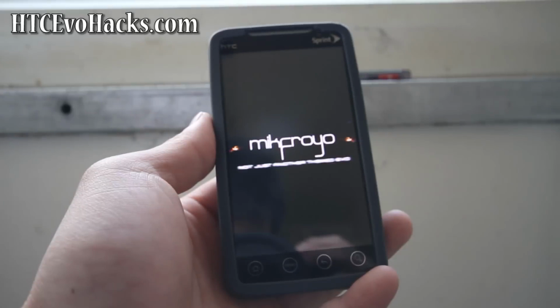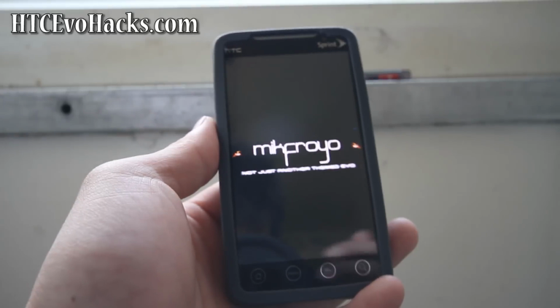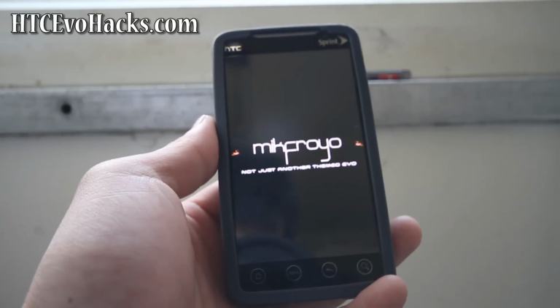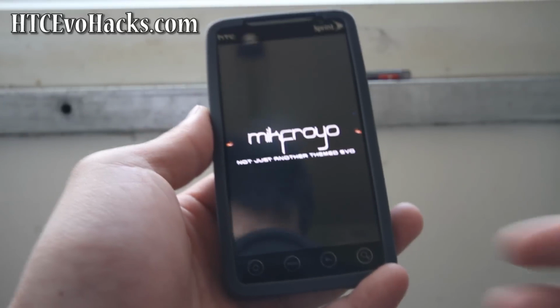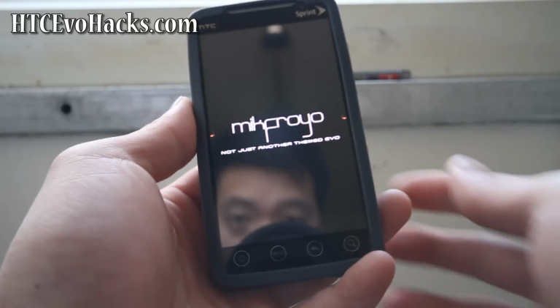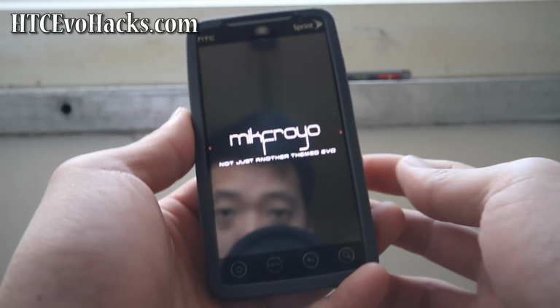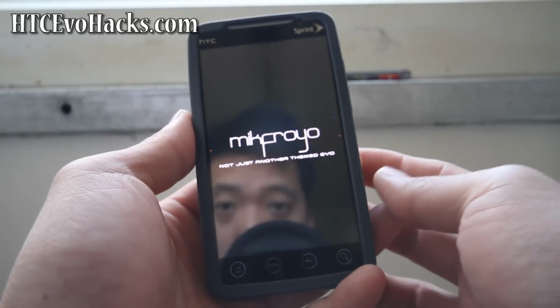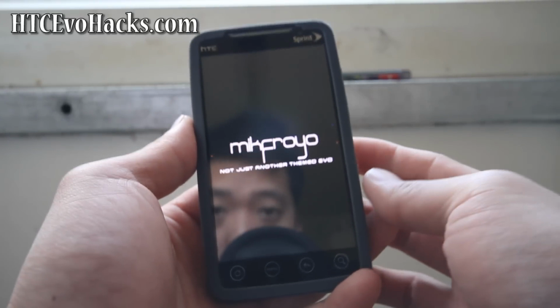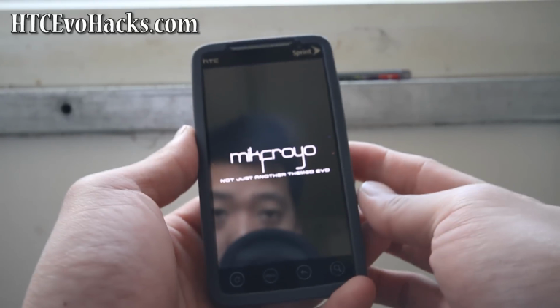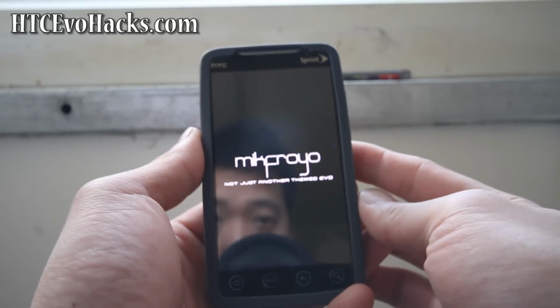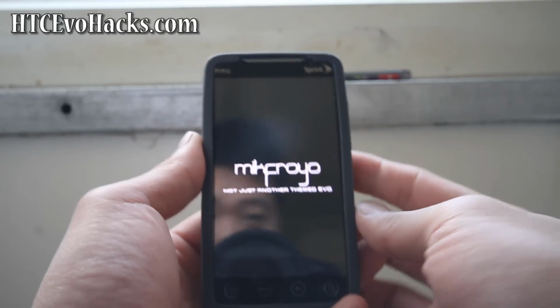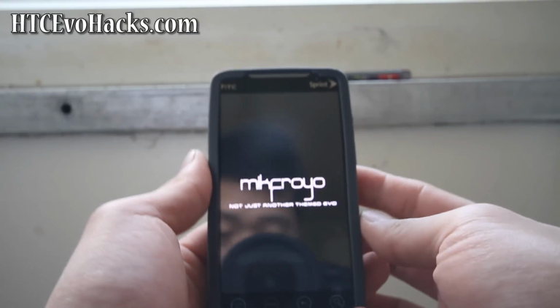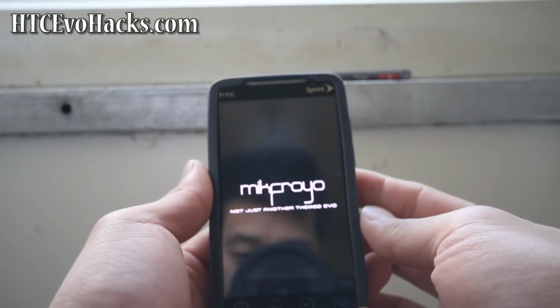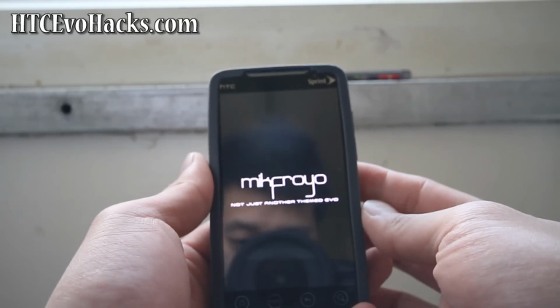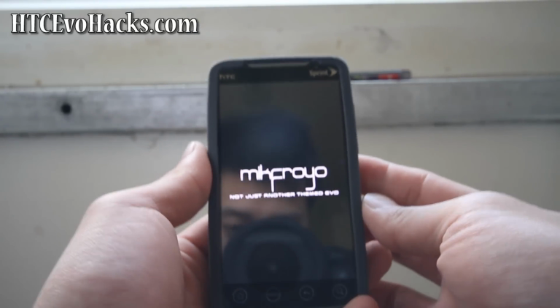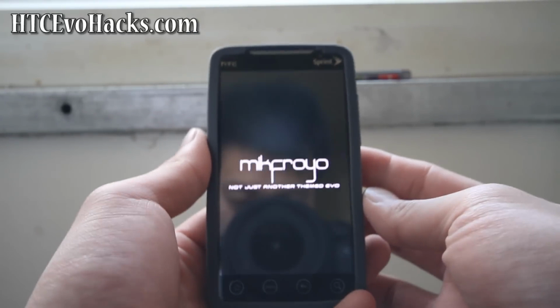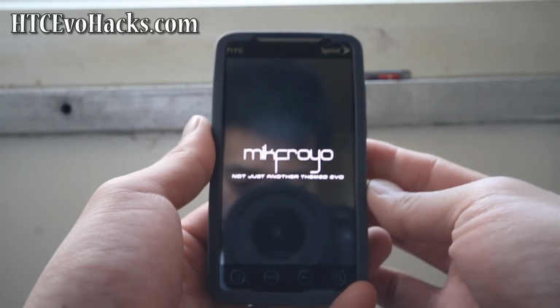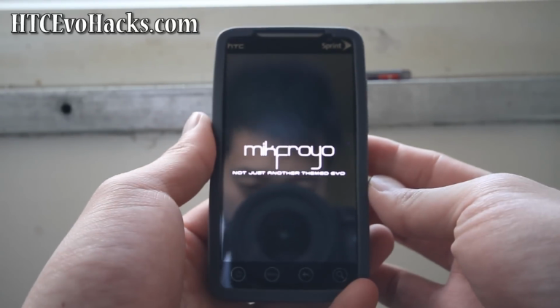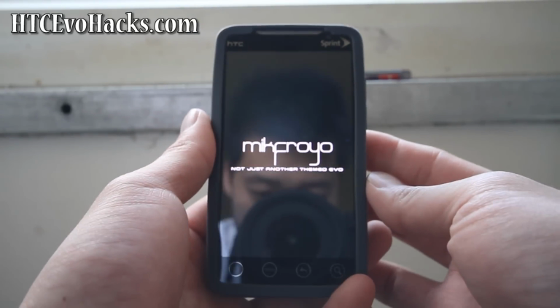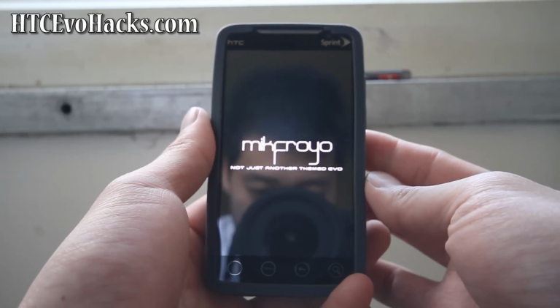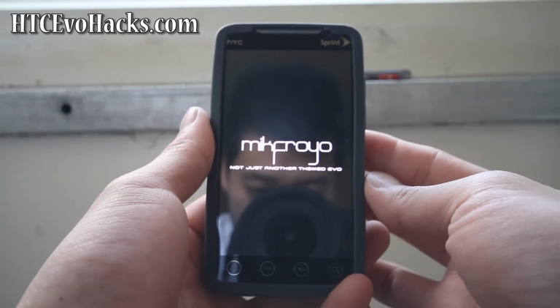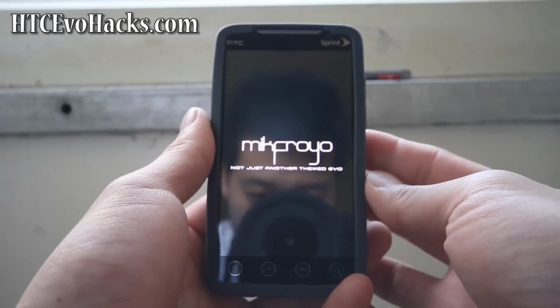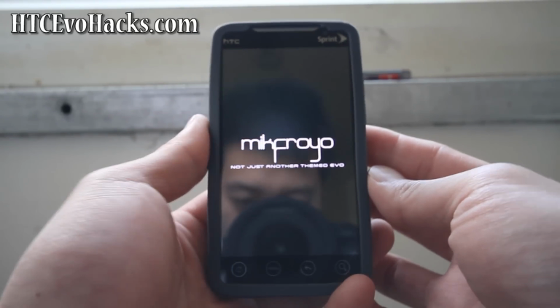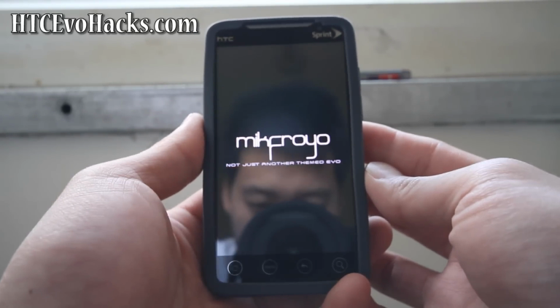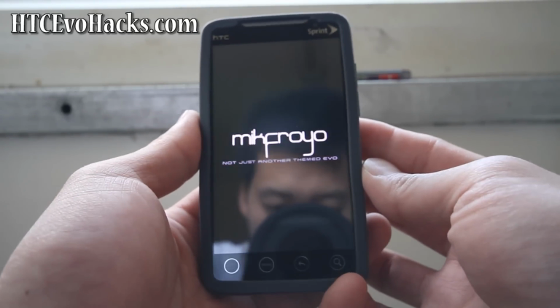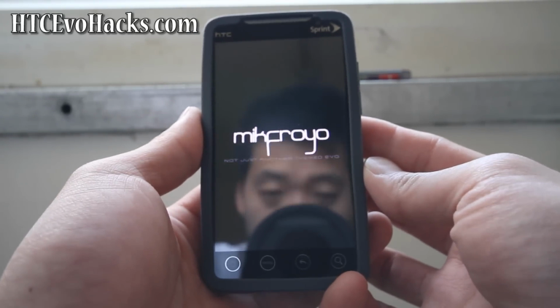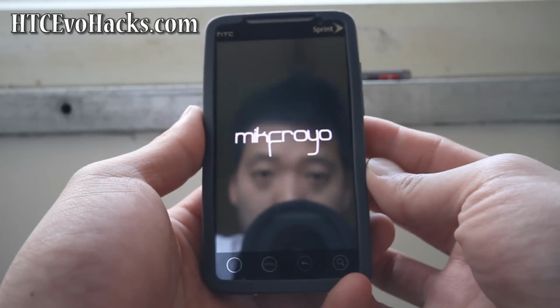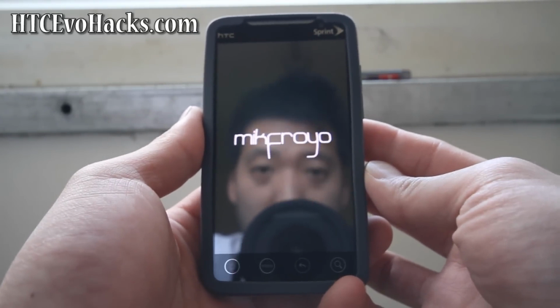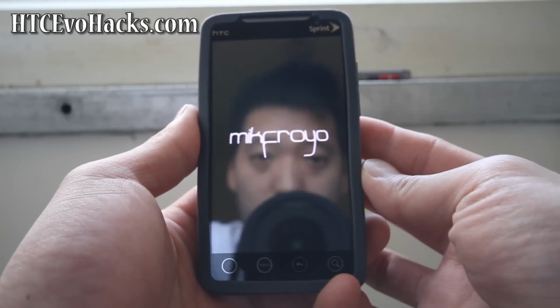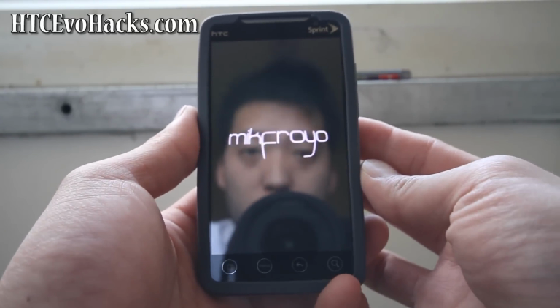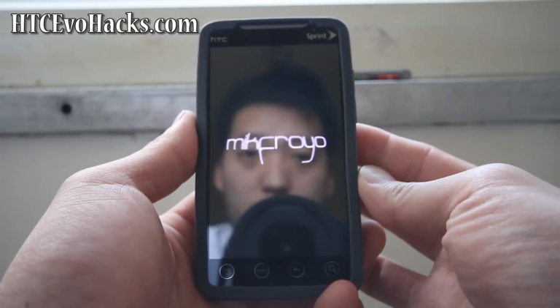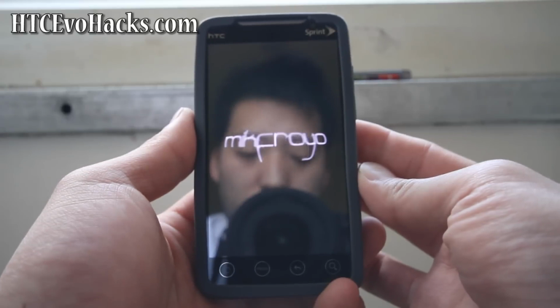It's booting up — McFroyo, 'not just another themed Evo.' That's a new splash screen.